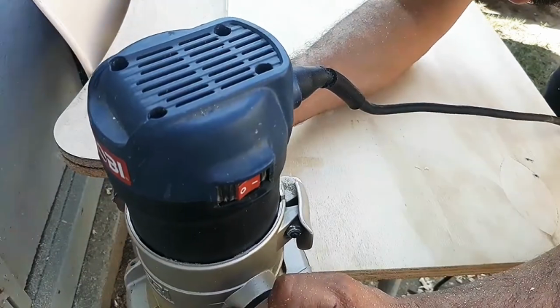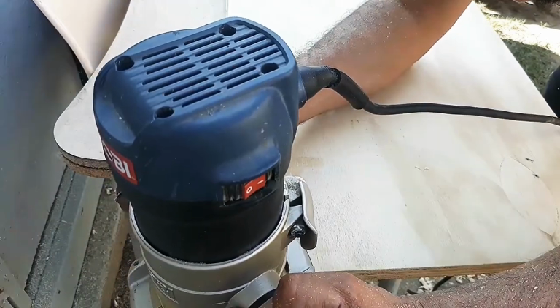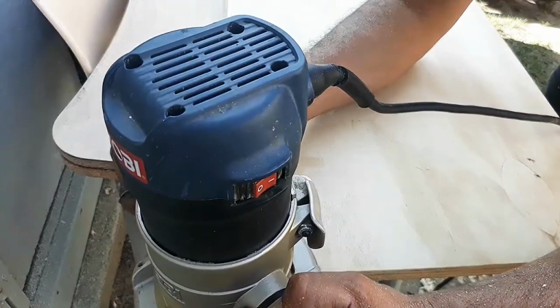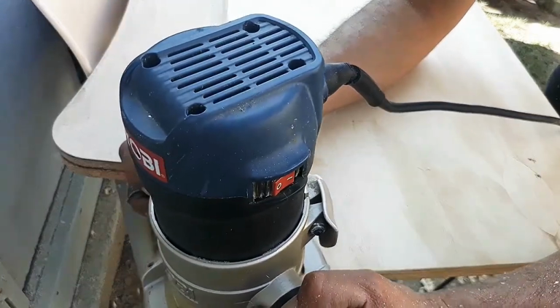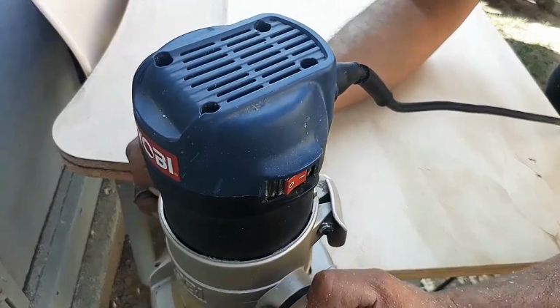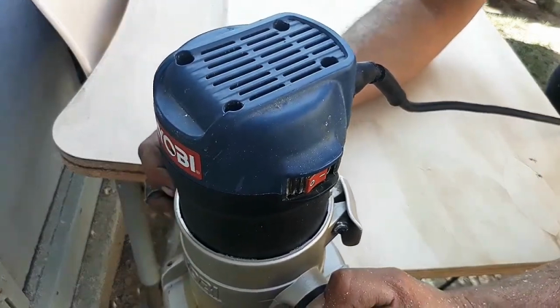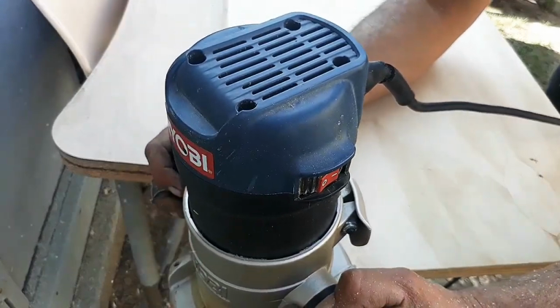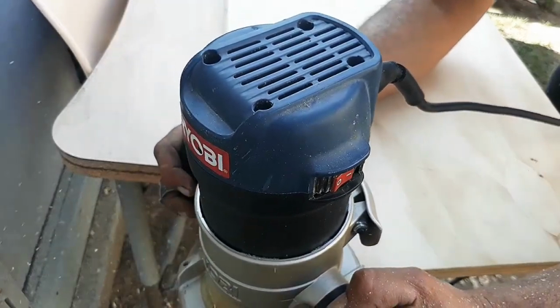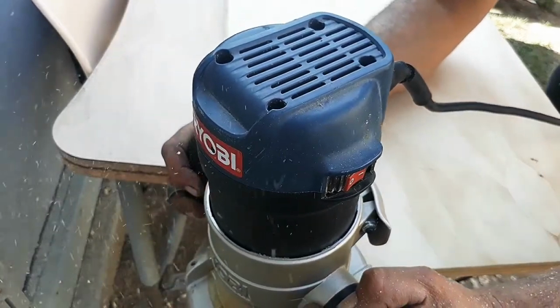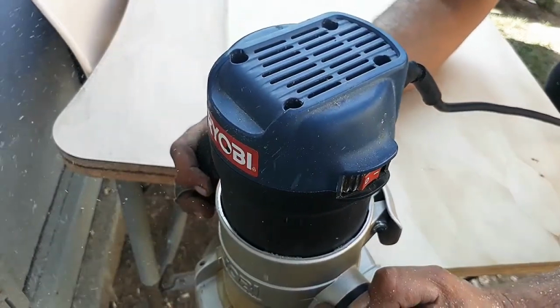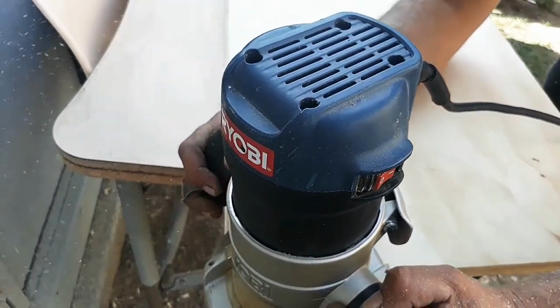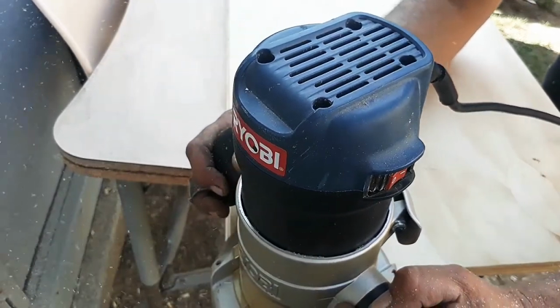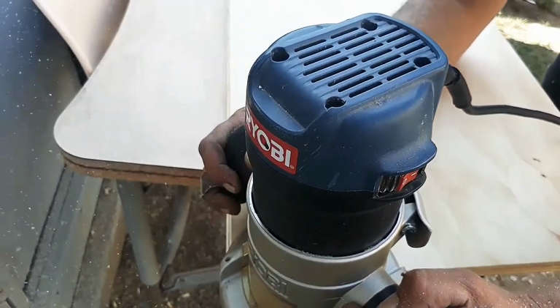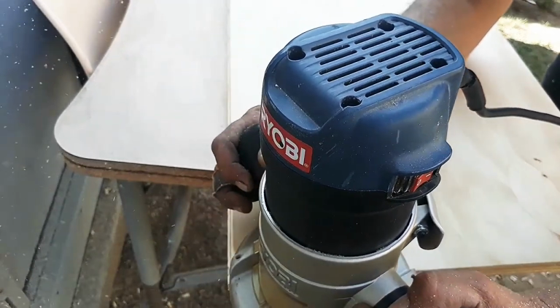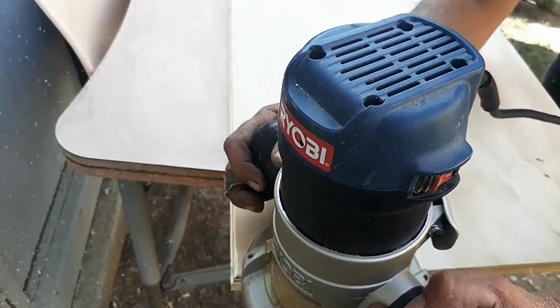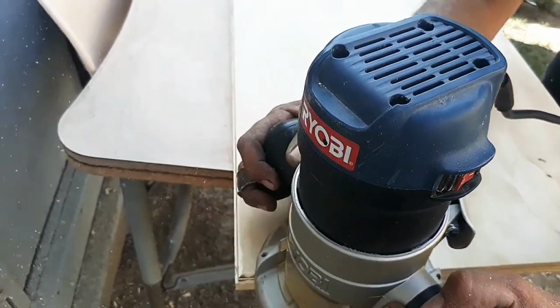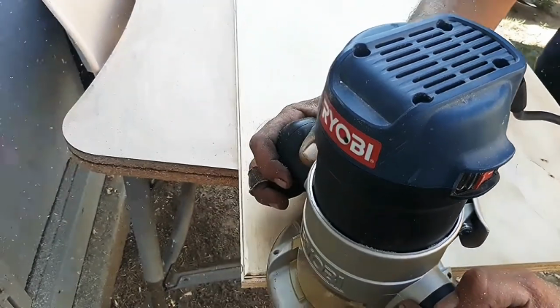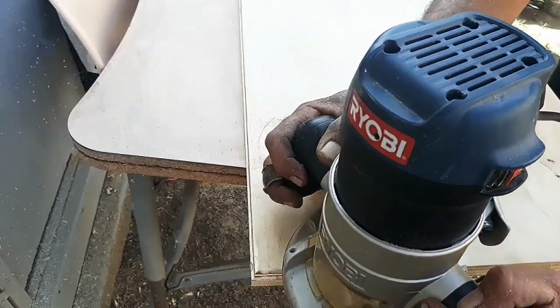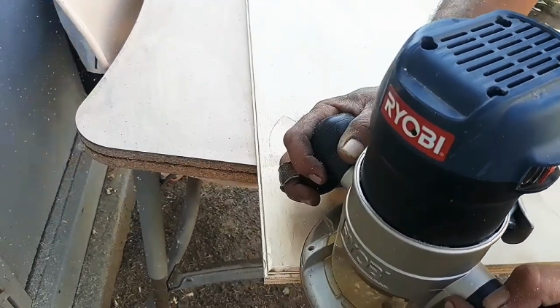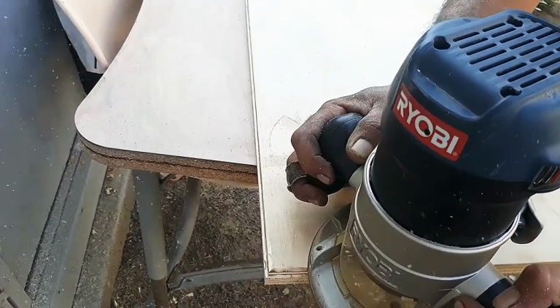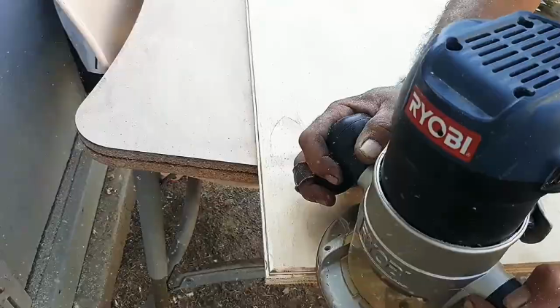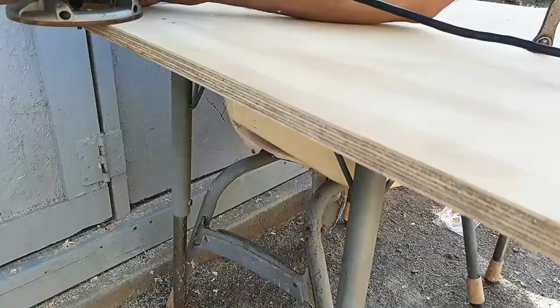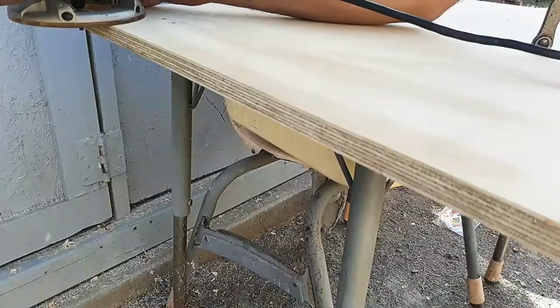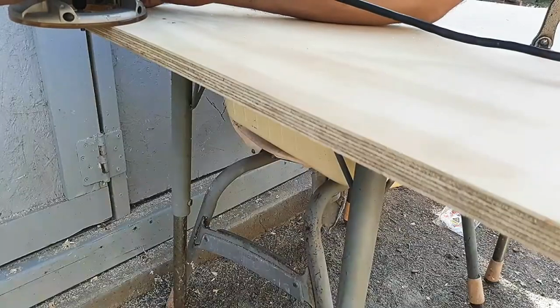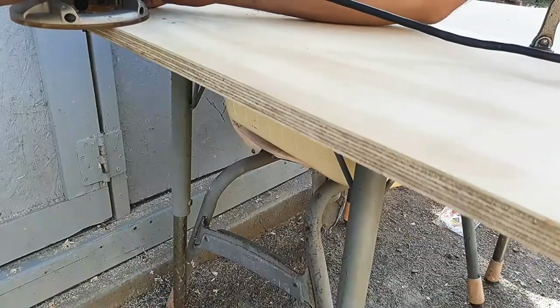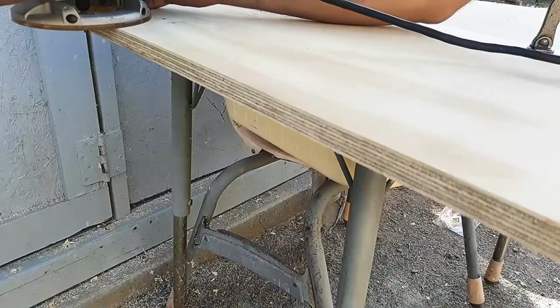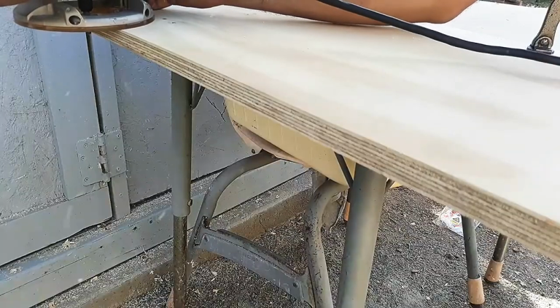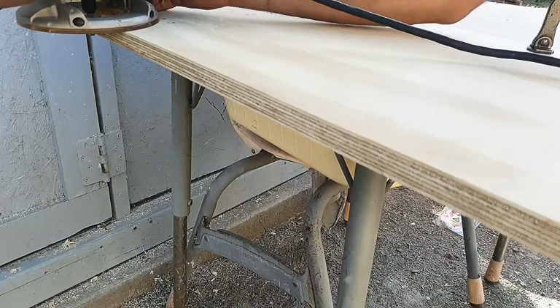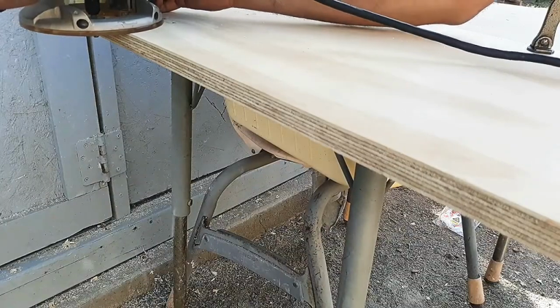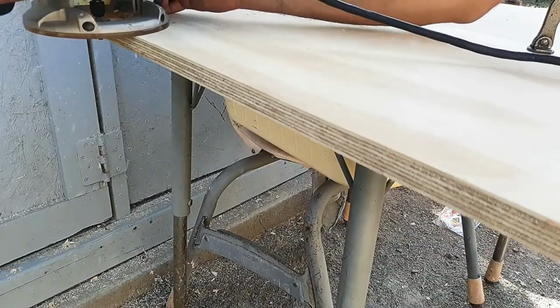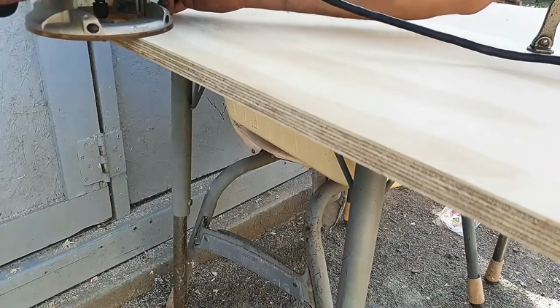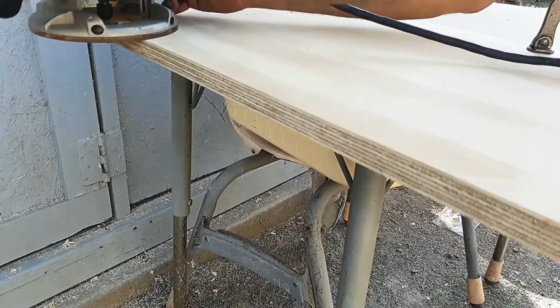I did remove the doors once again just to pass the router on the edges and give it a better look.